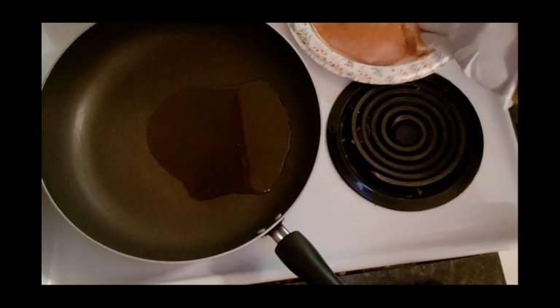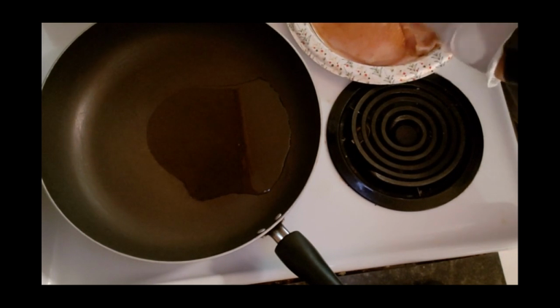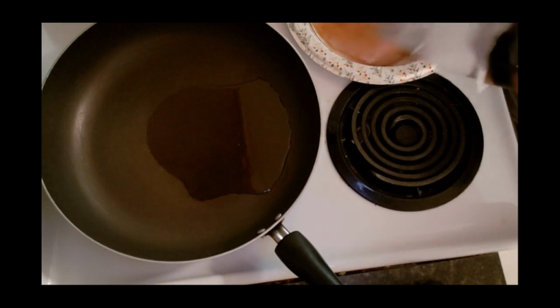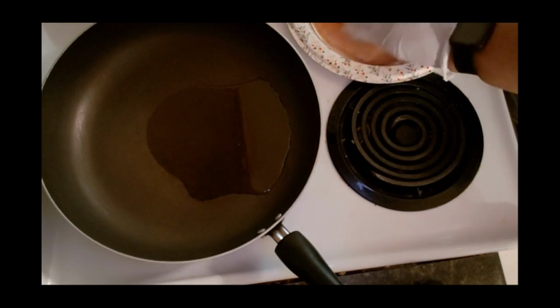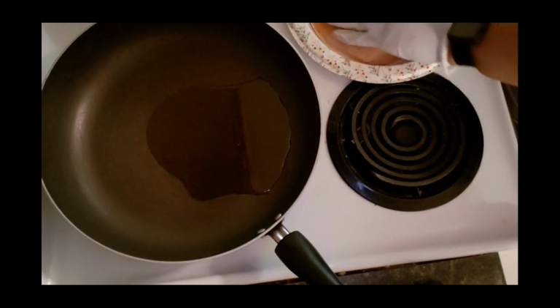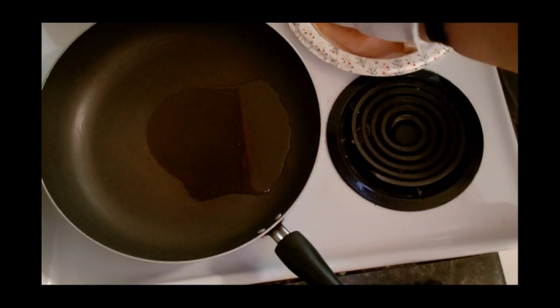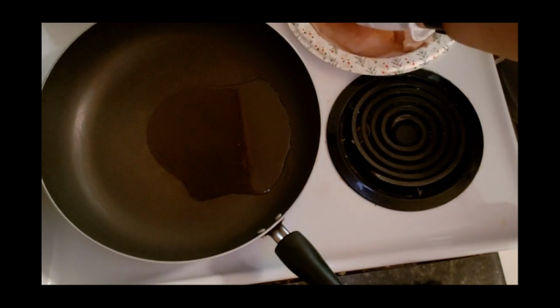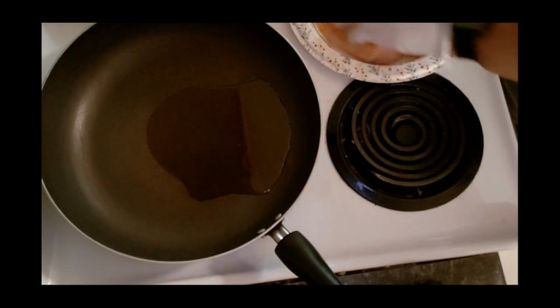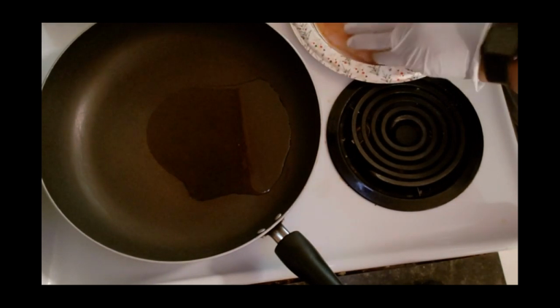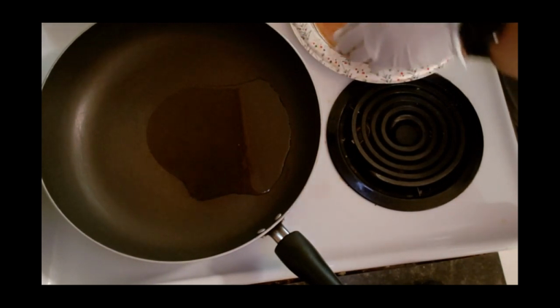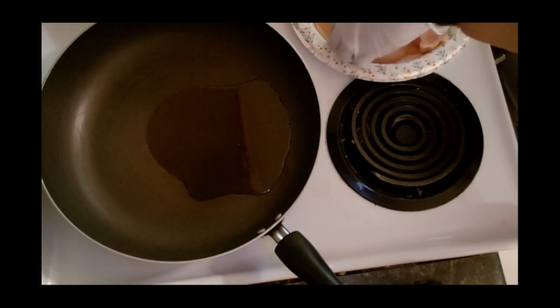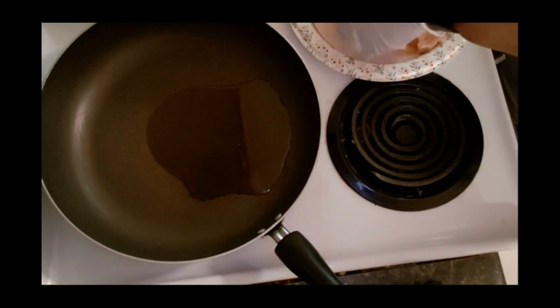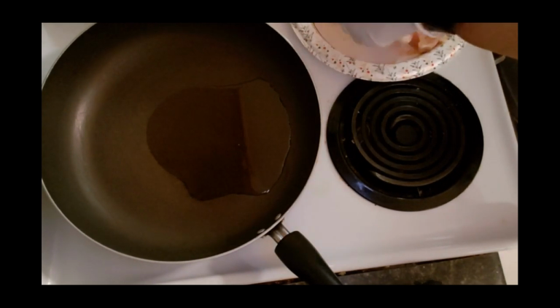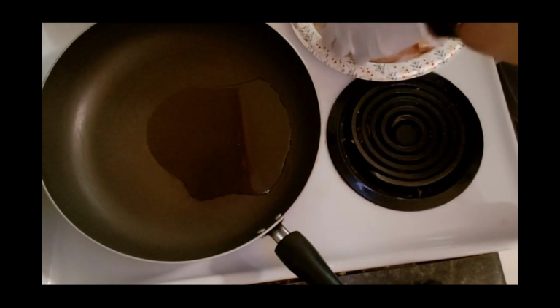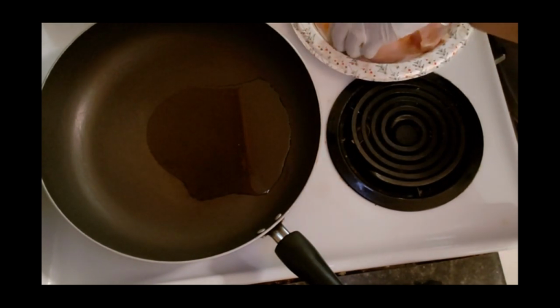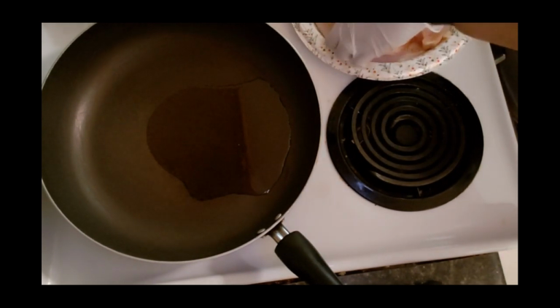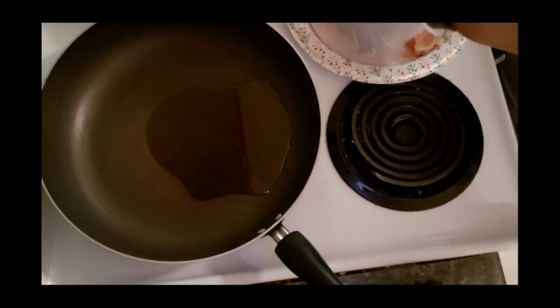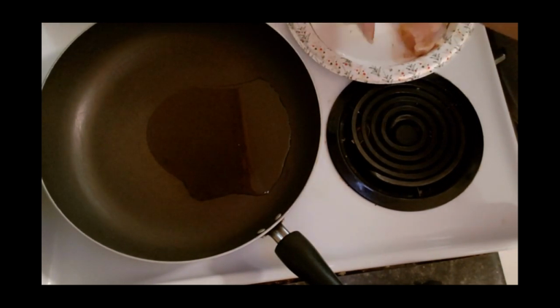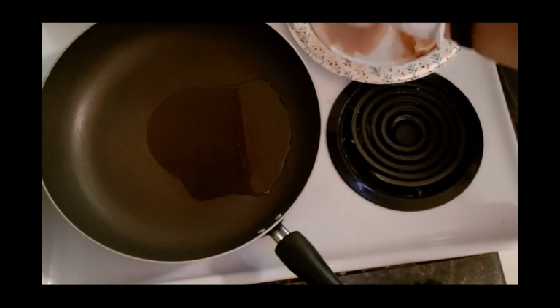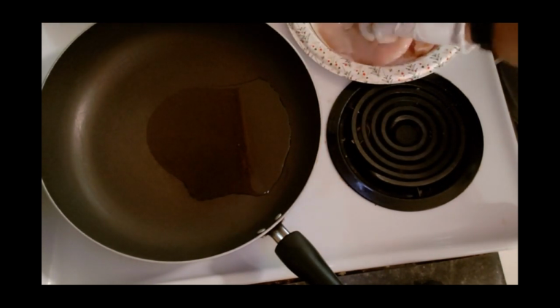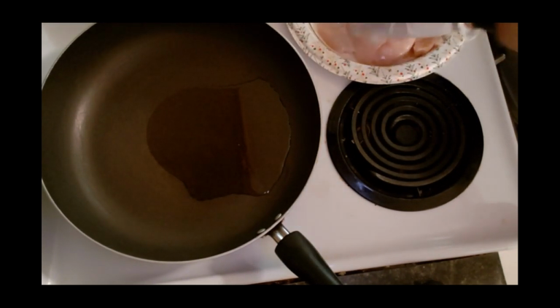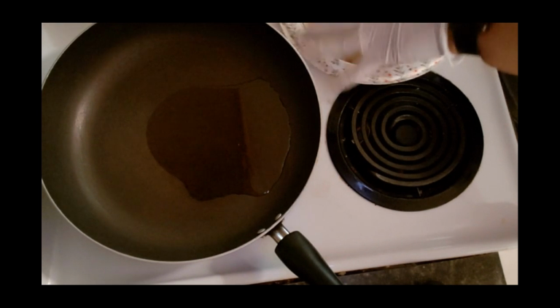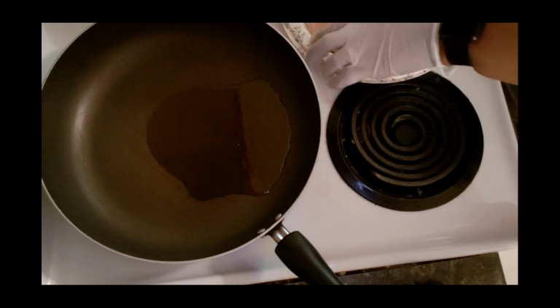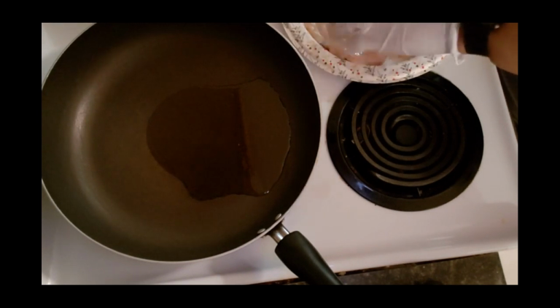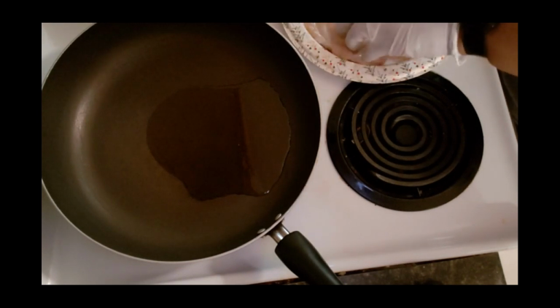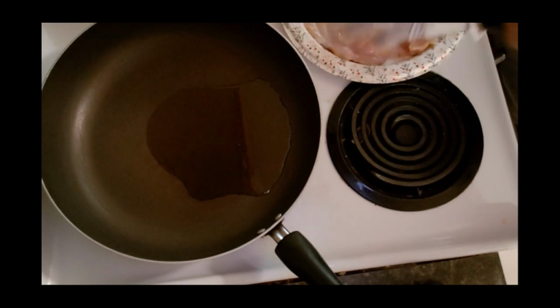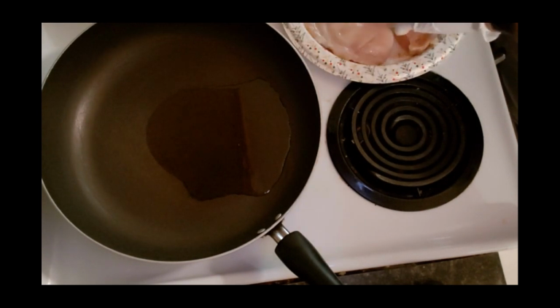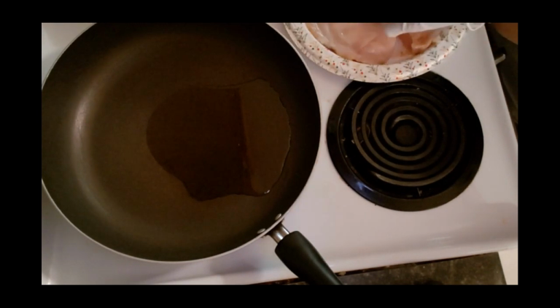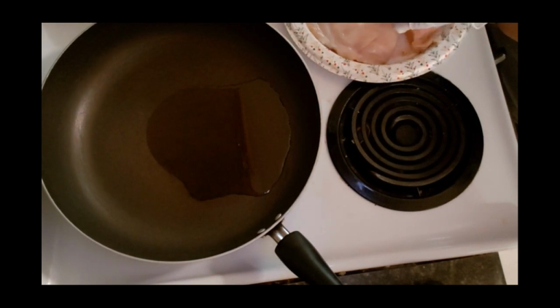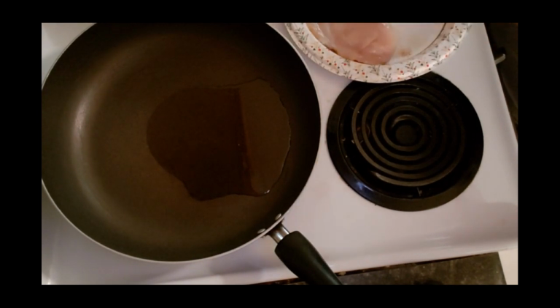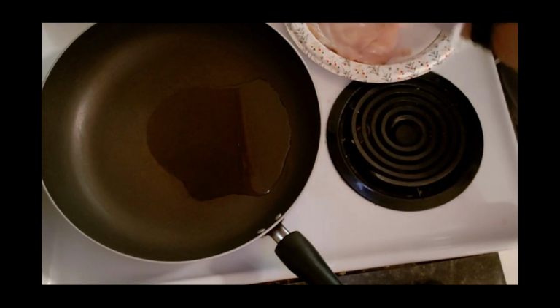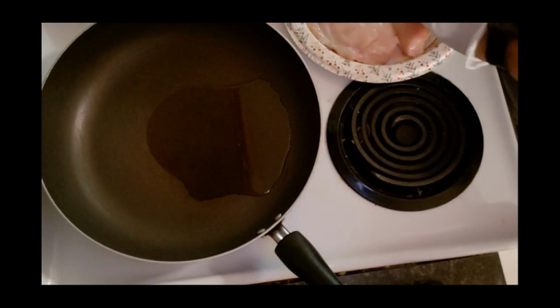I'm just kind of massaging in the seasoning, spreading it around, and then I'm going to flip the chicken over and season the other side as well.